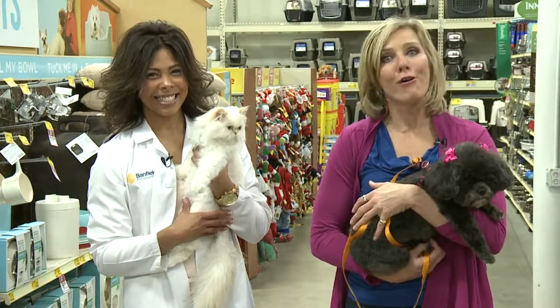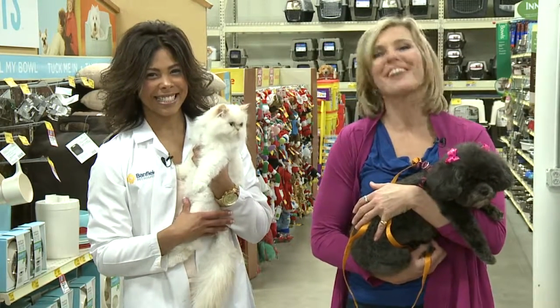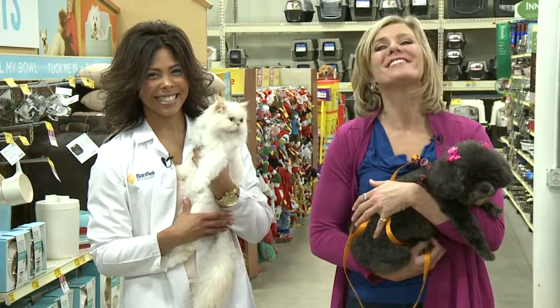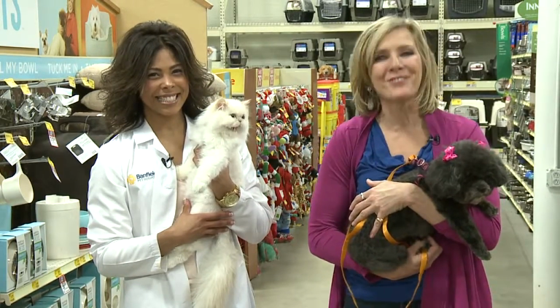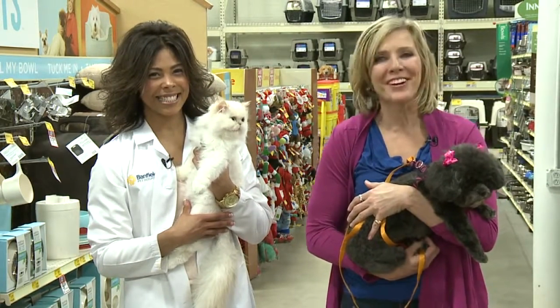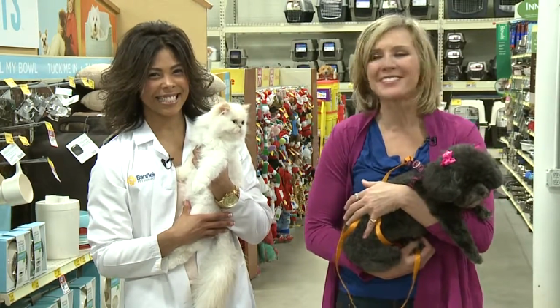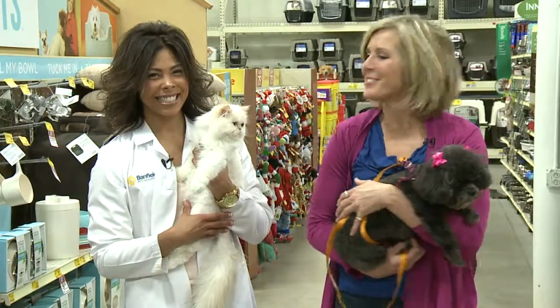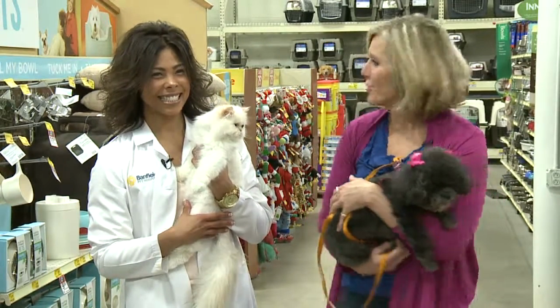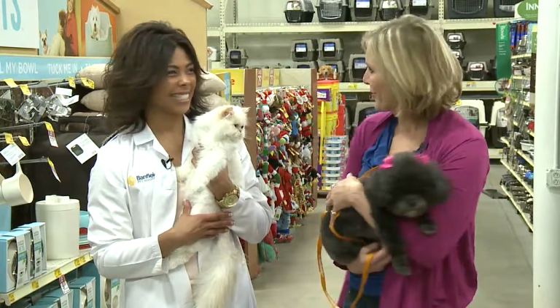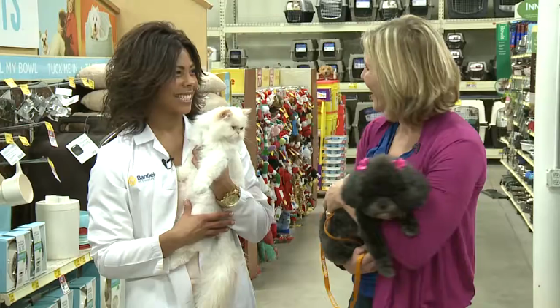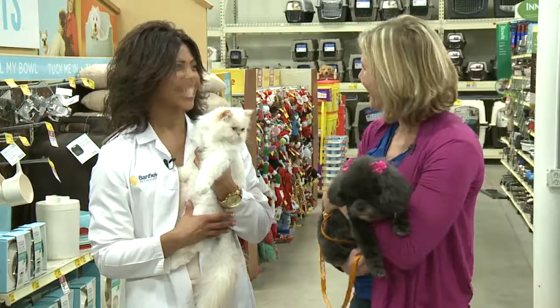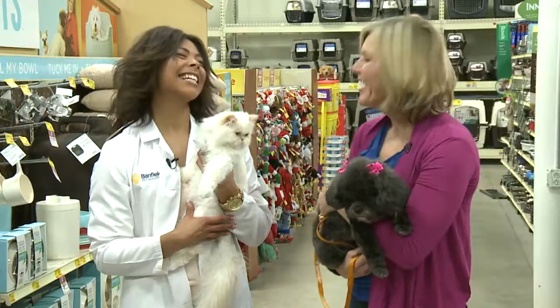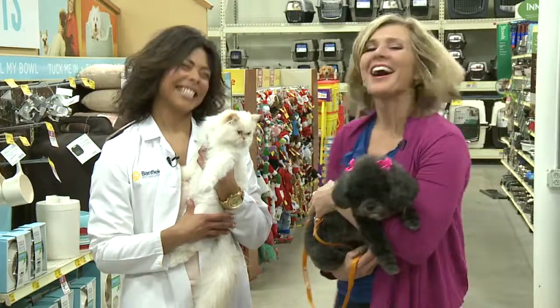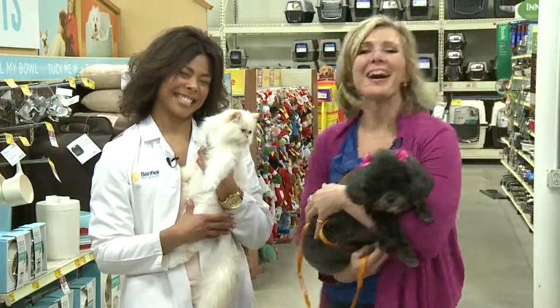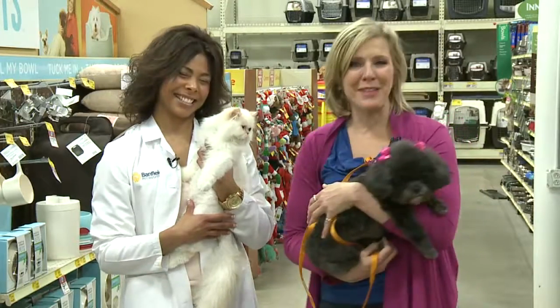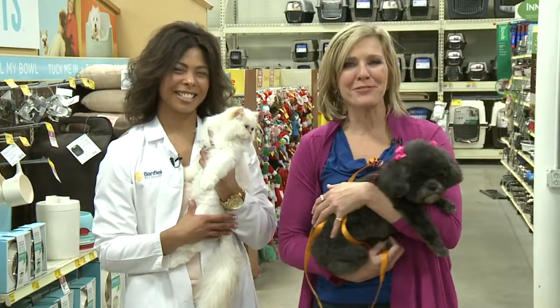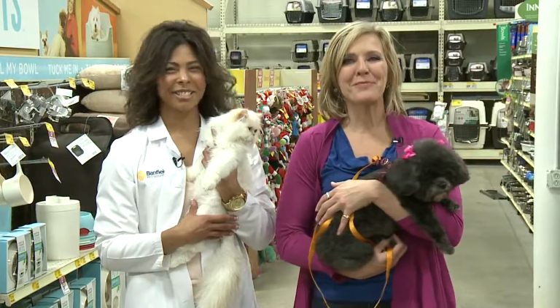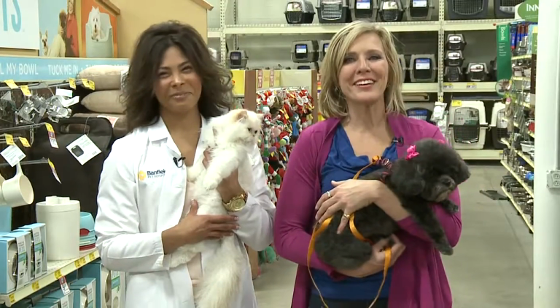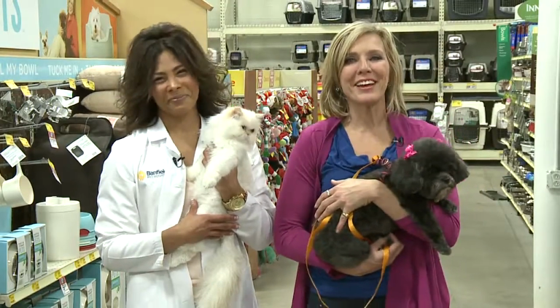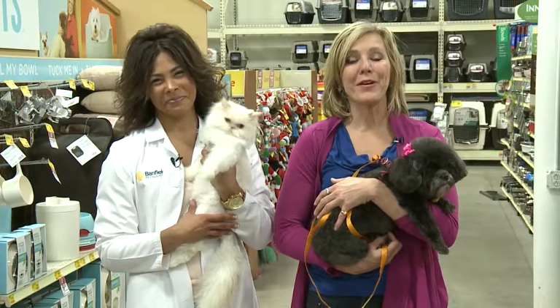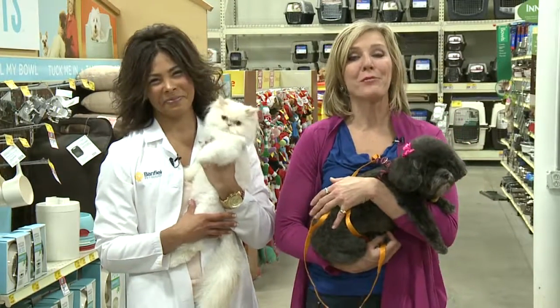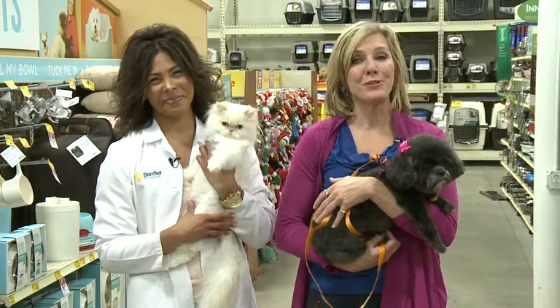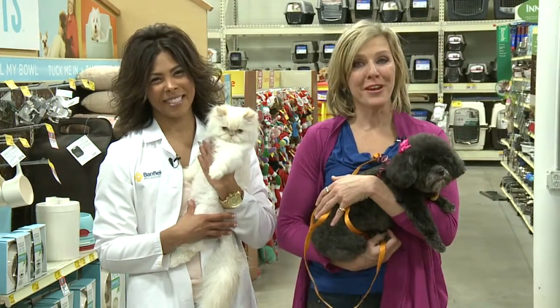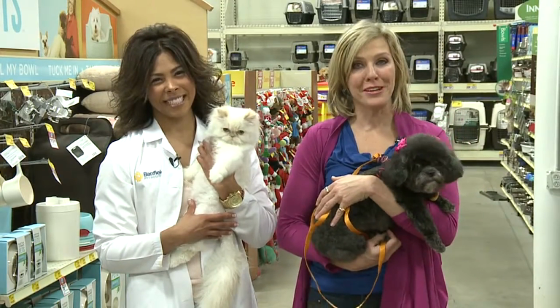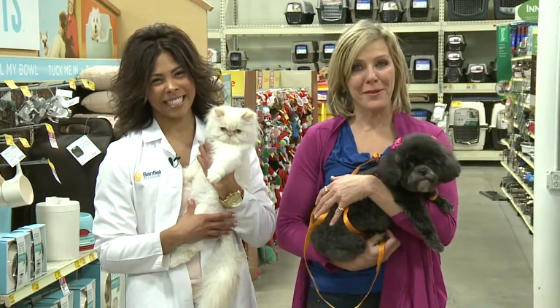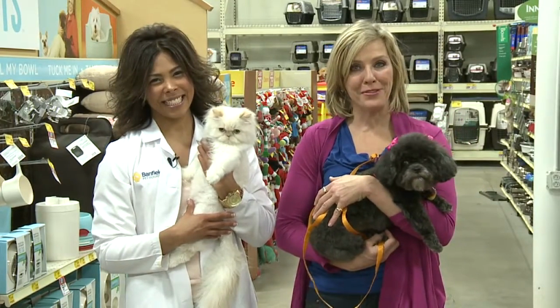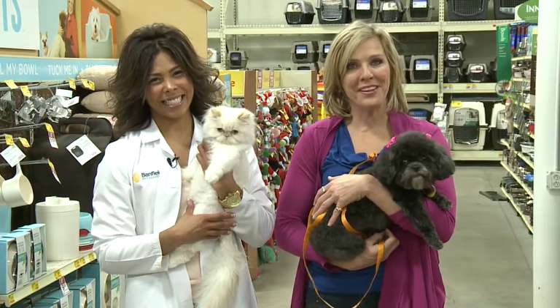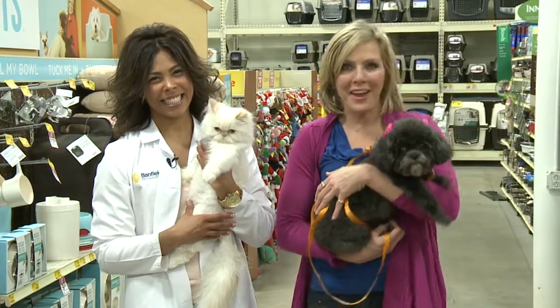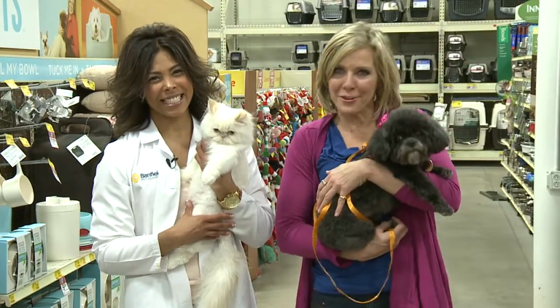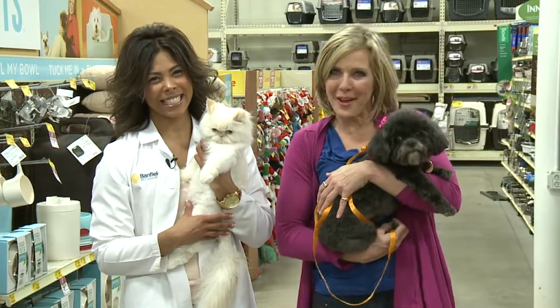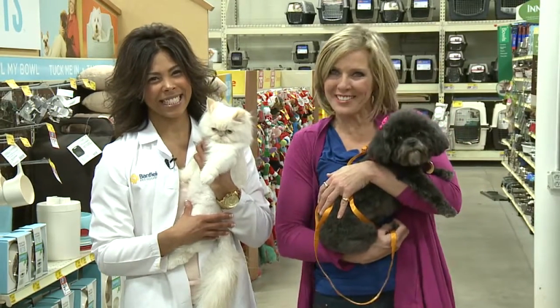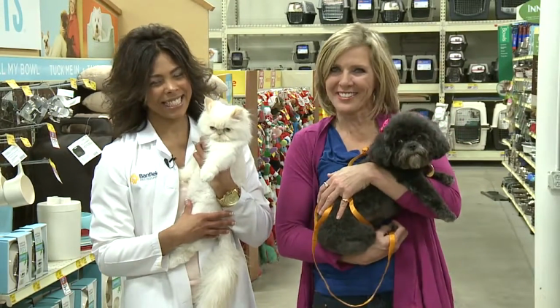Oh, and don't forget to see your vet. I'm Andrea Metcalf helping you keep healthy and your pet too.